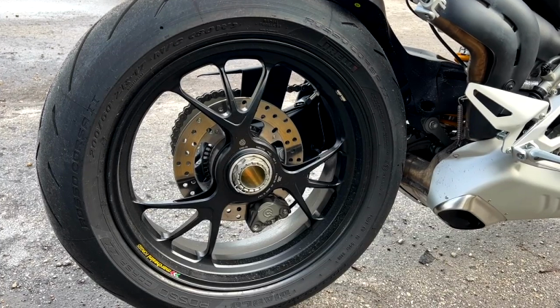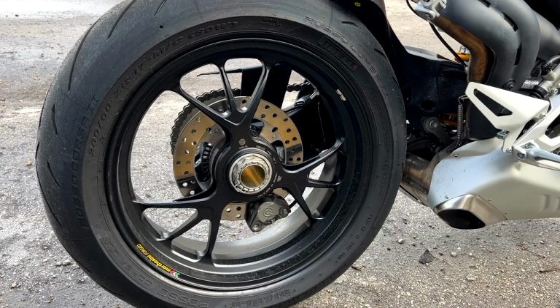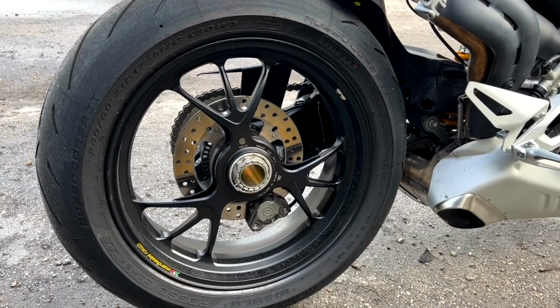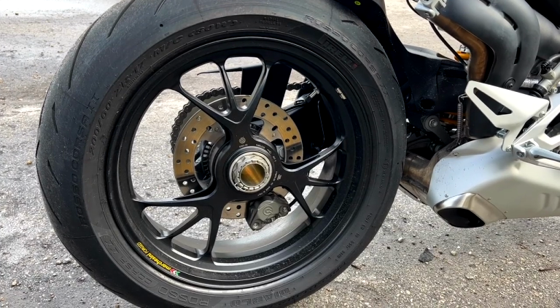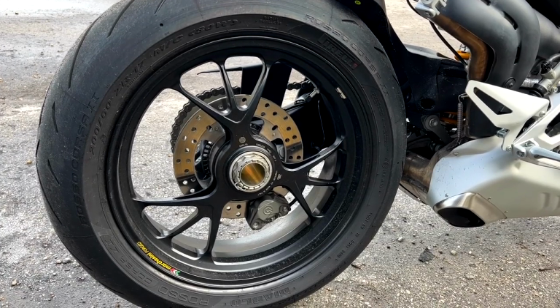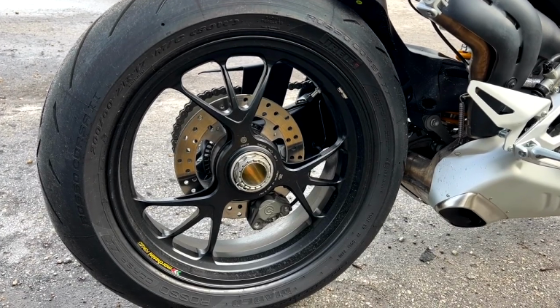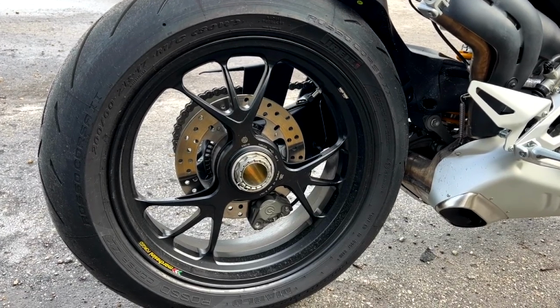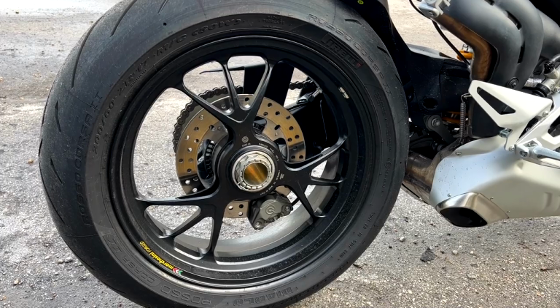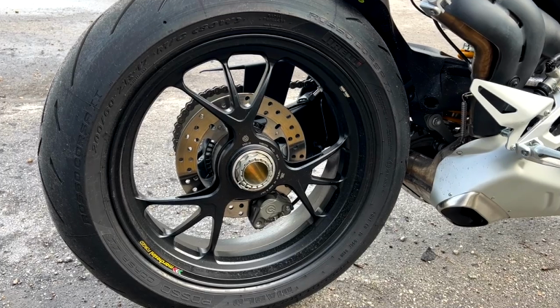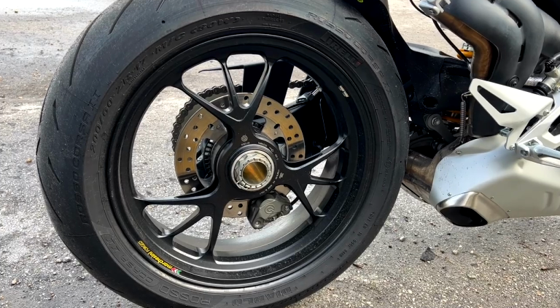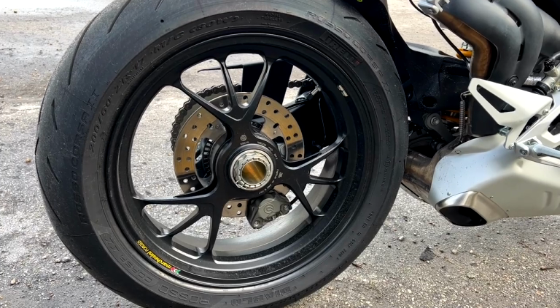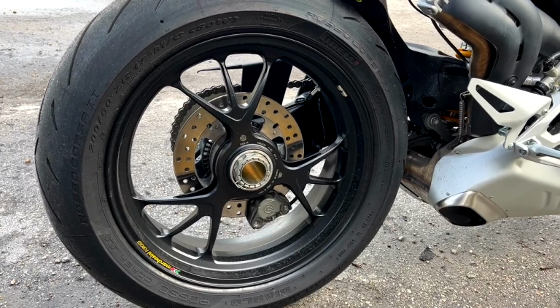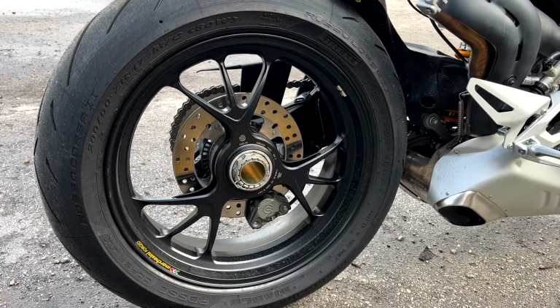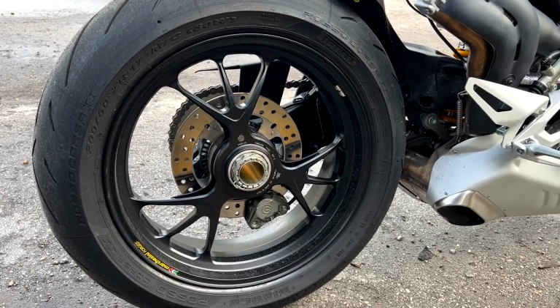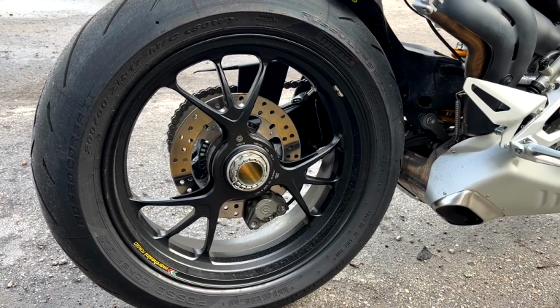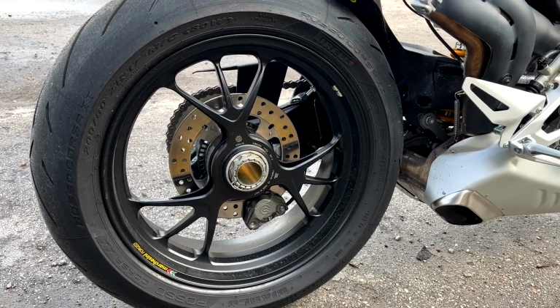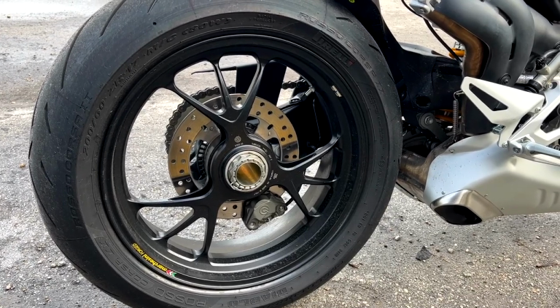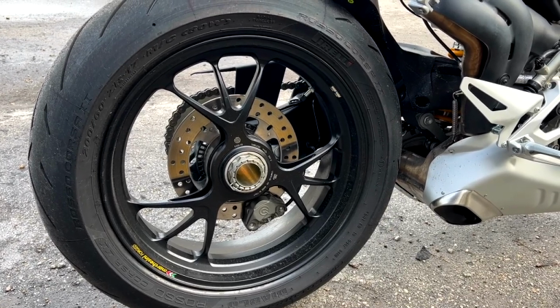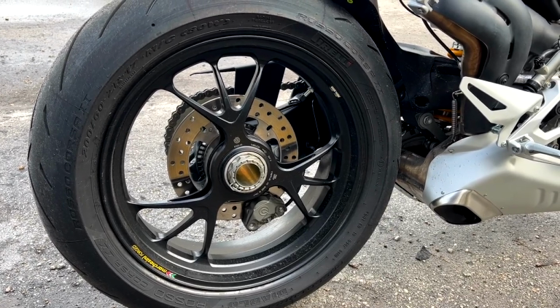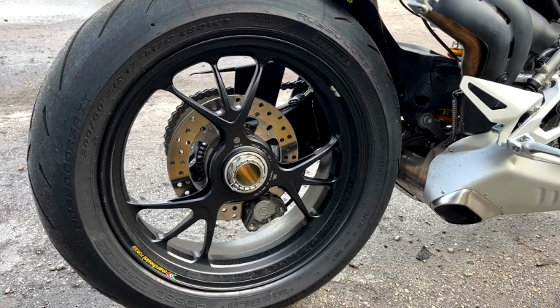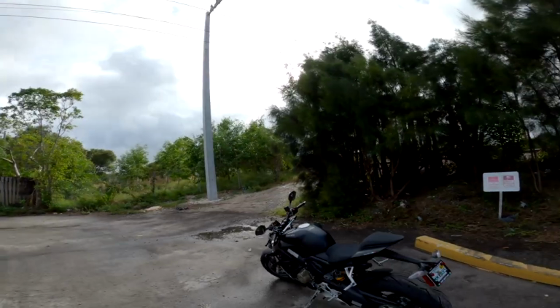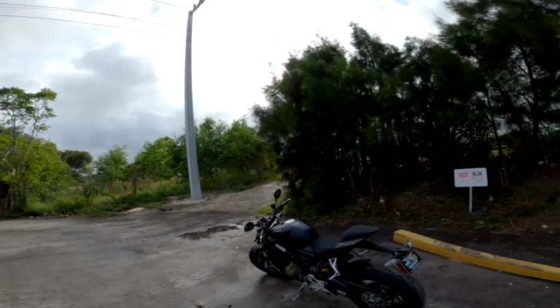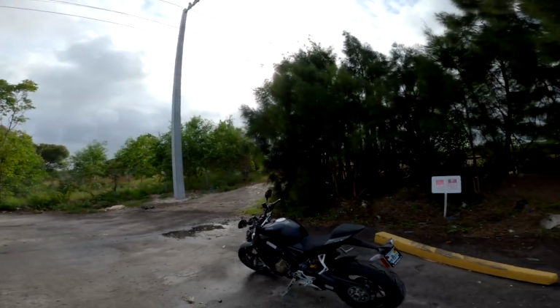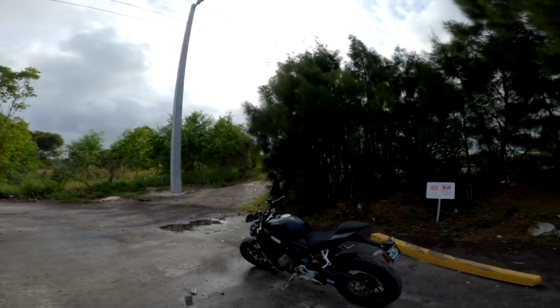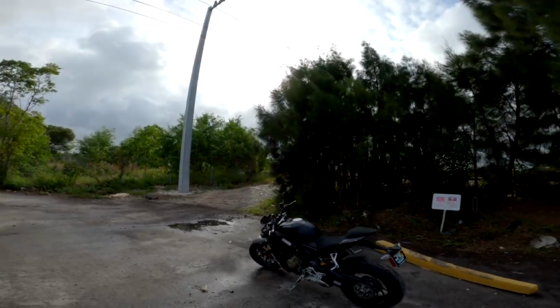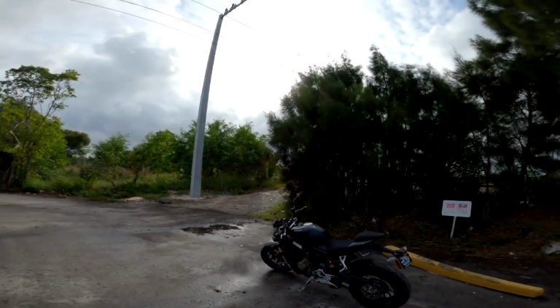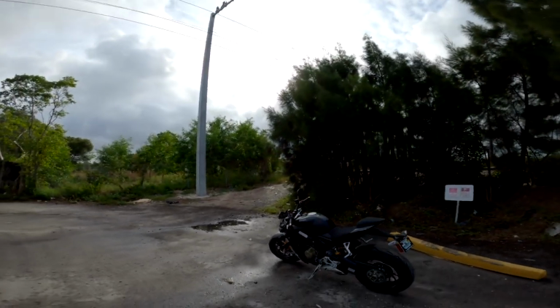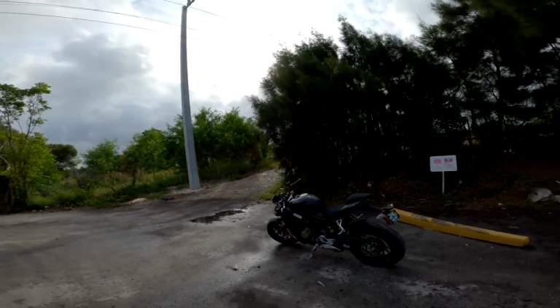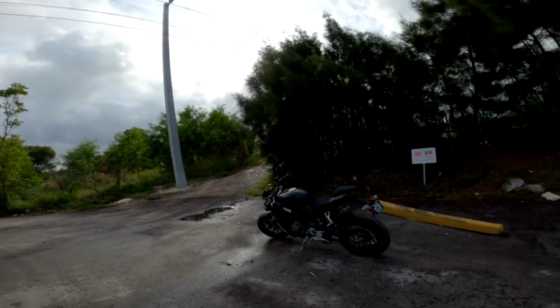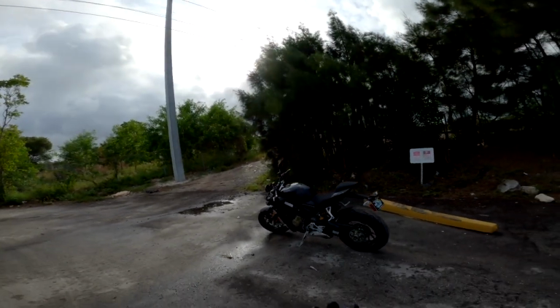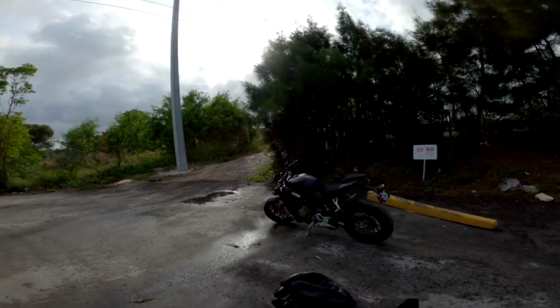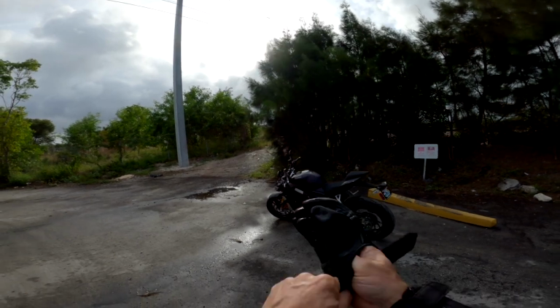It has a single-sided swingarm, and that goes without saying. Okay, enough with the specifications.